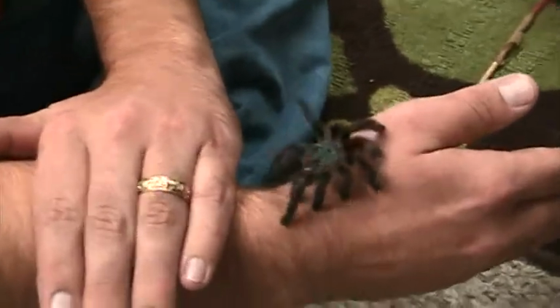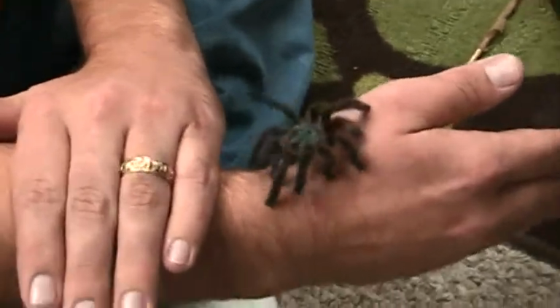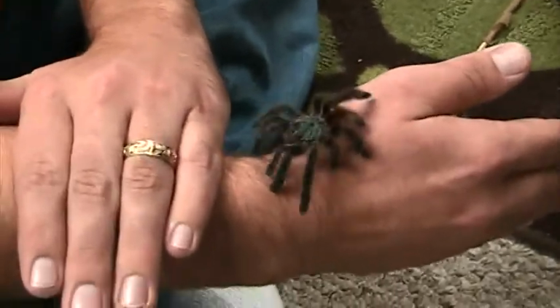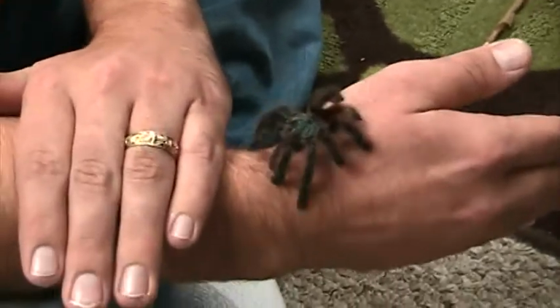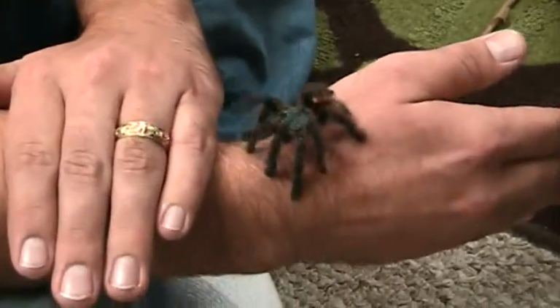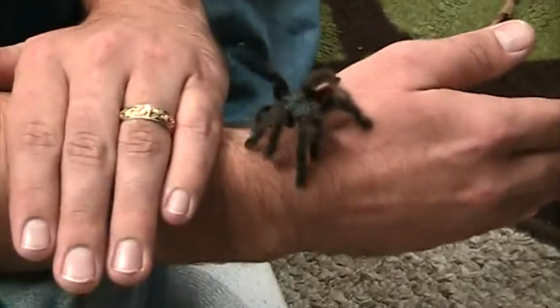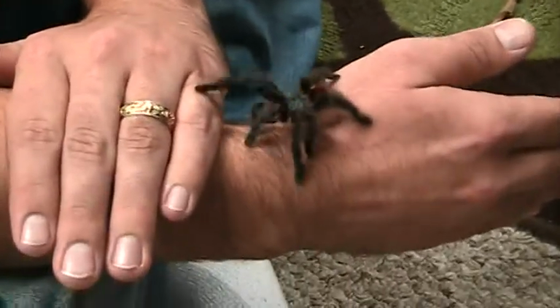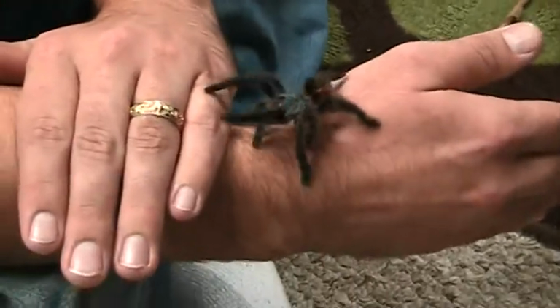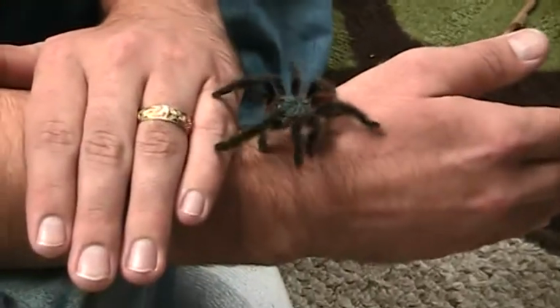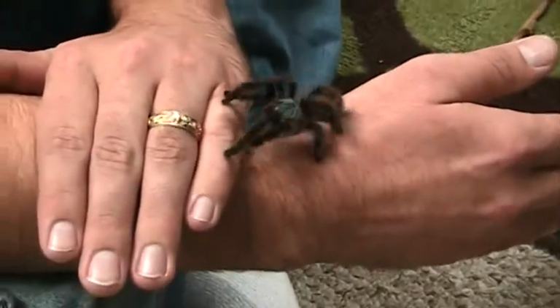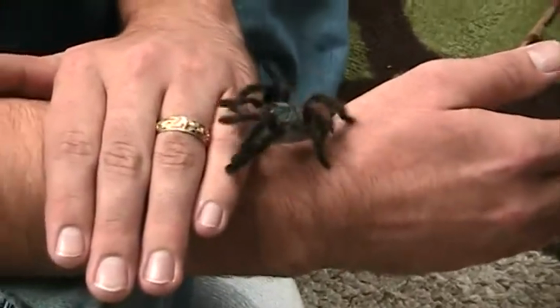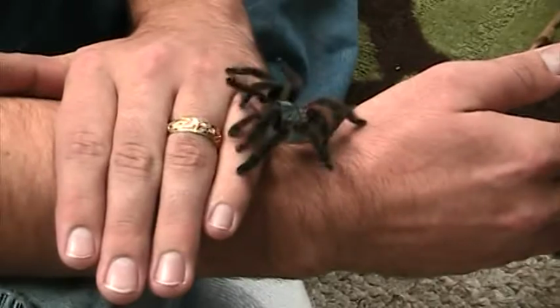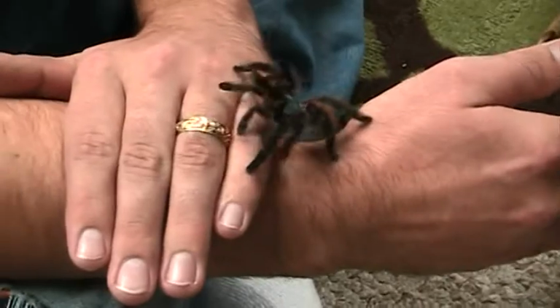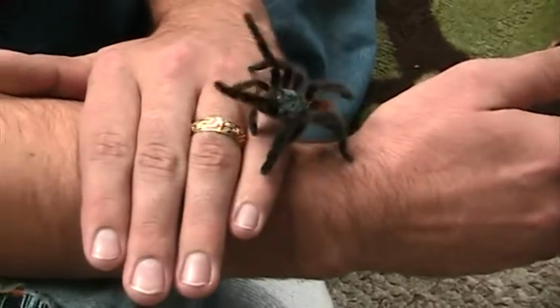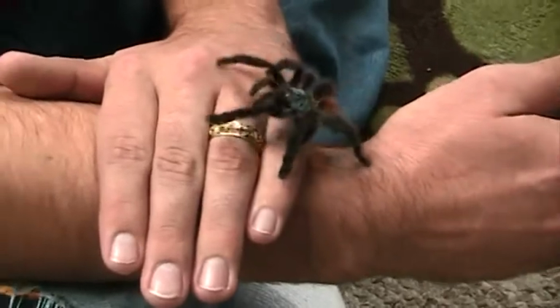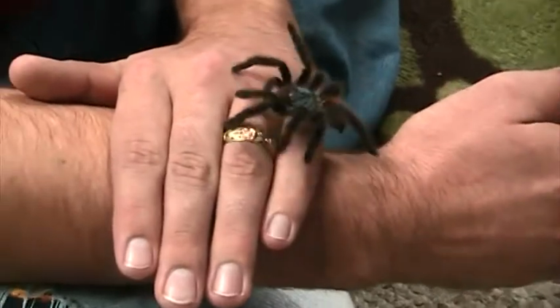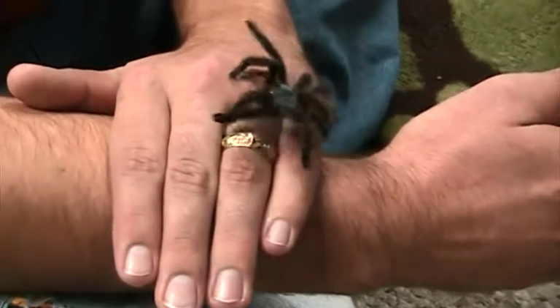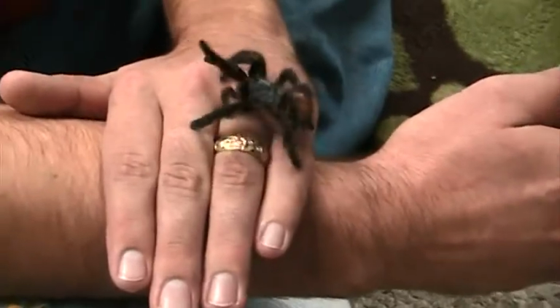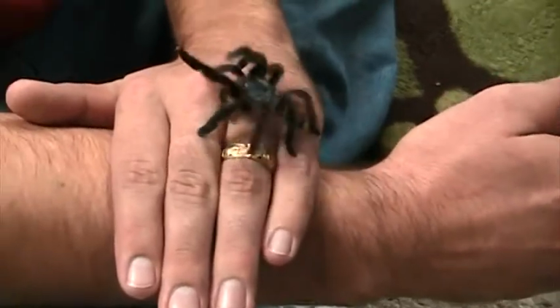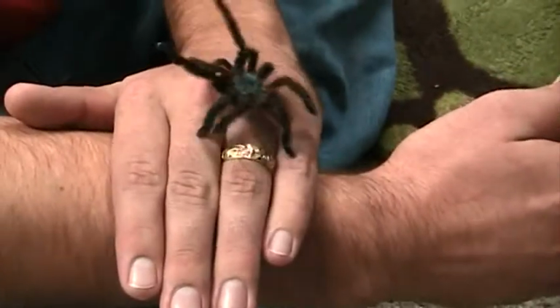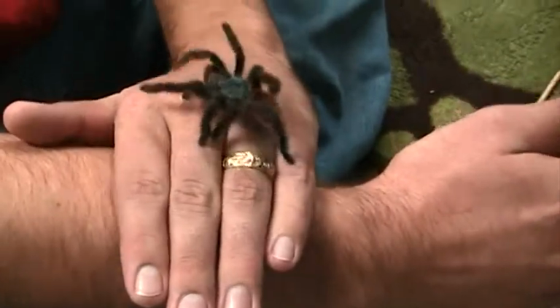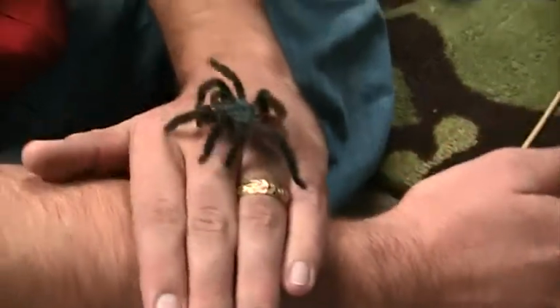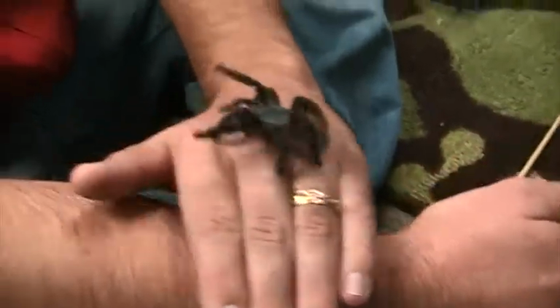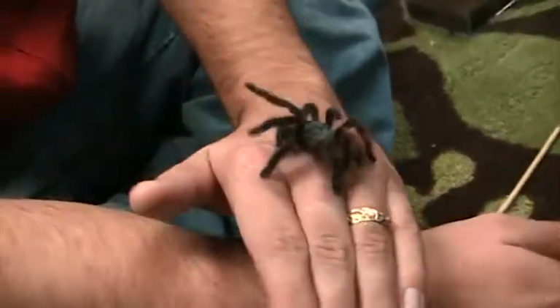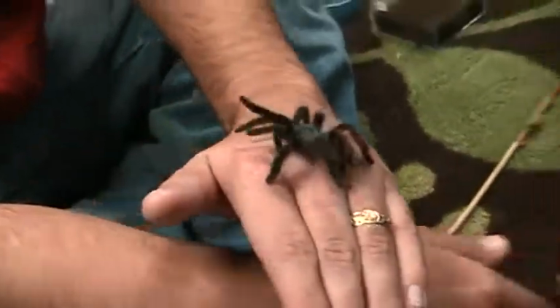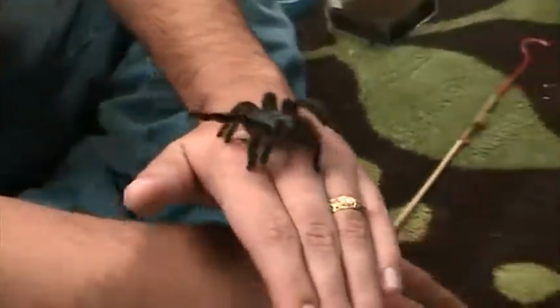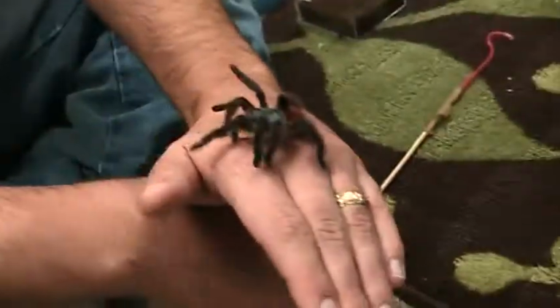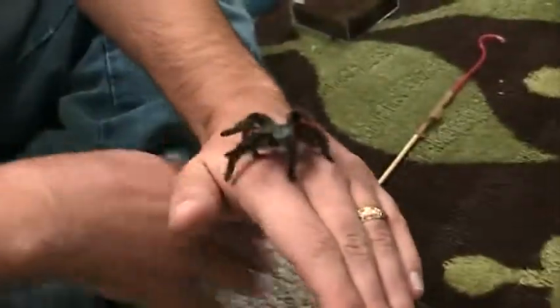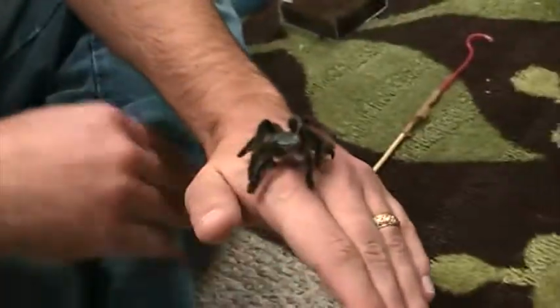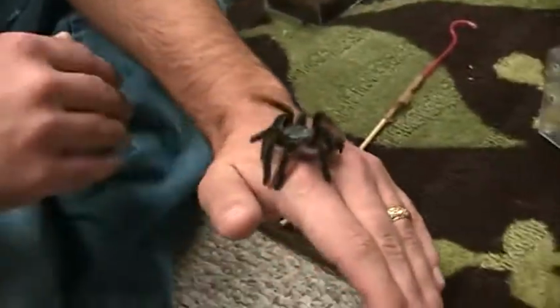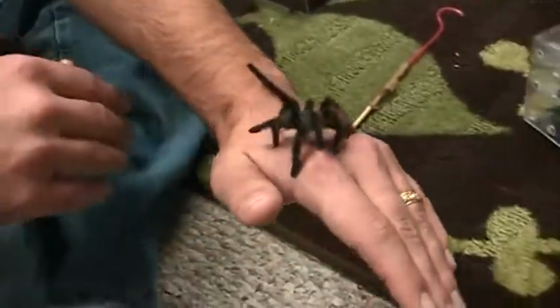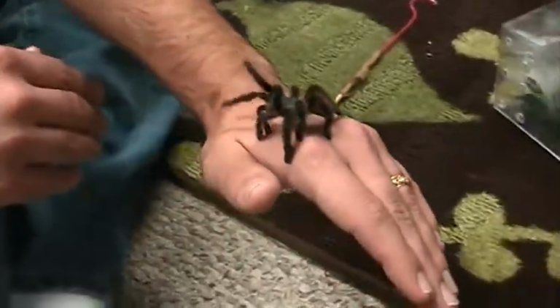We don't actually know her gender yet, but like all tarantulas, unless you're breeding, you're hoping for a female.